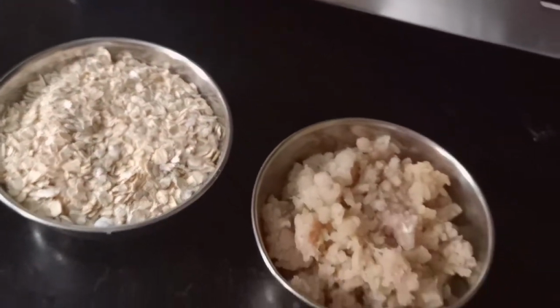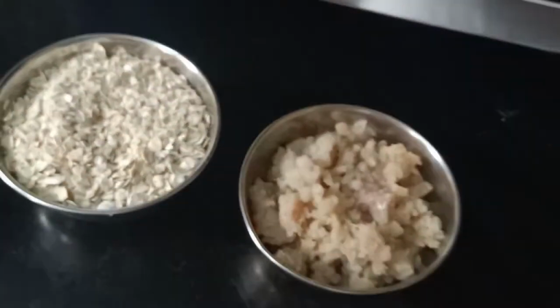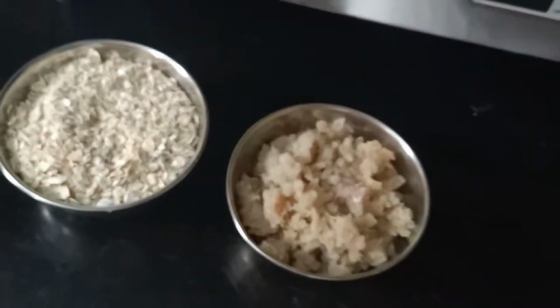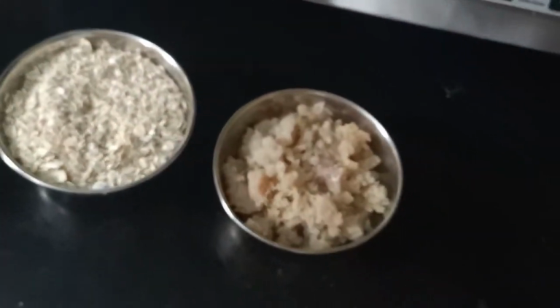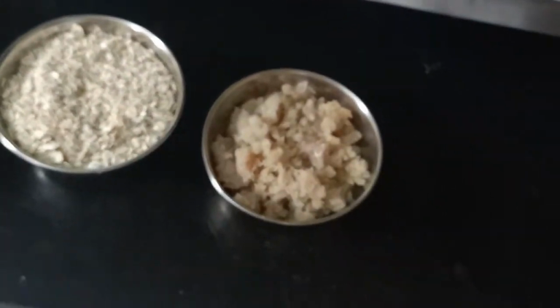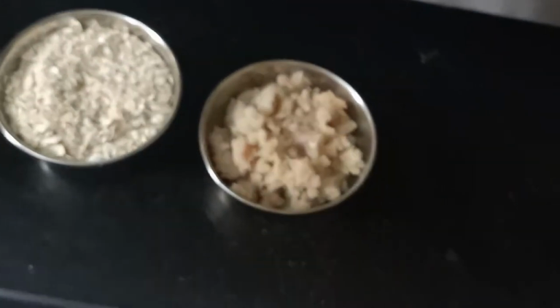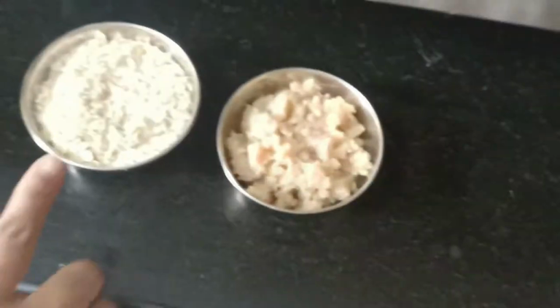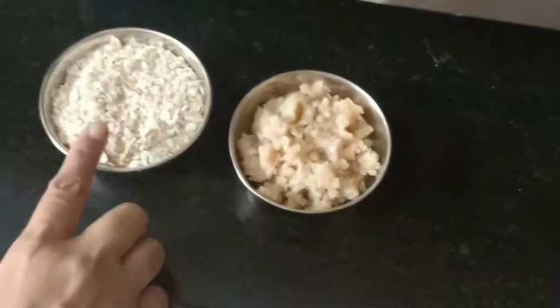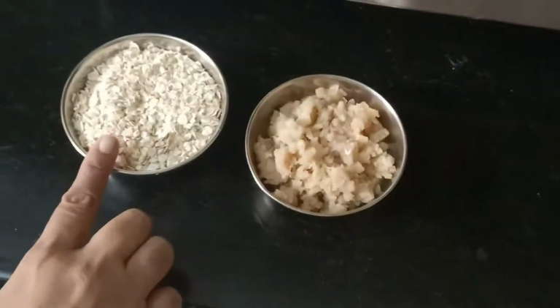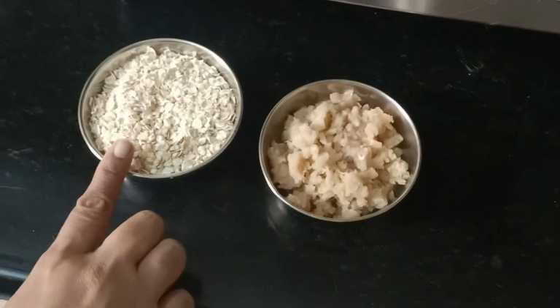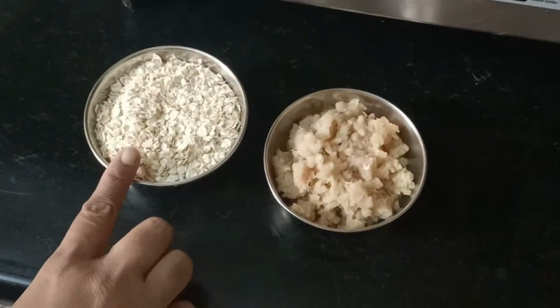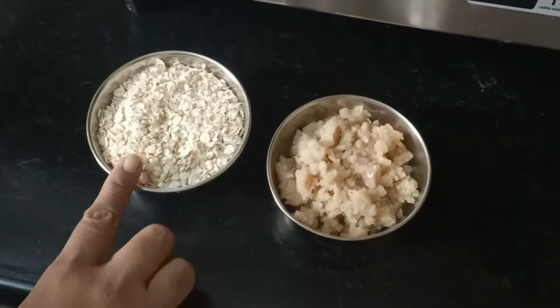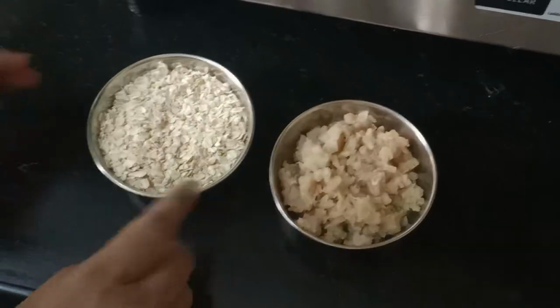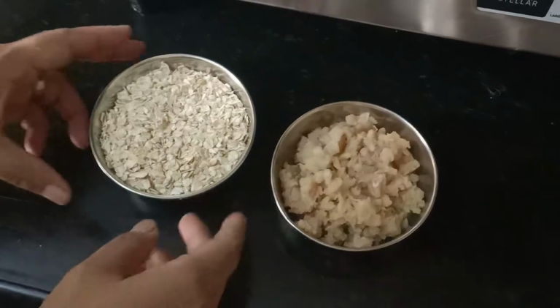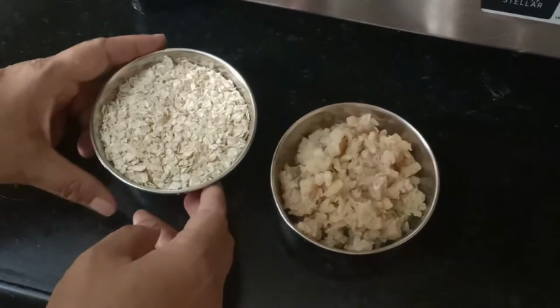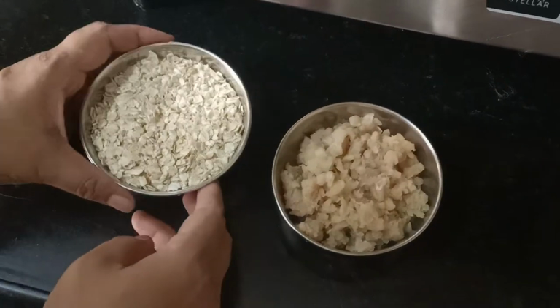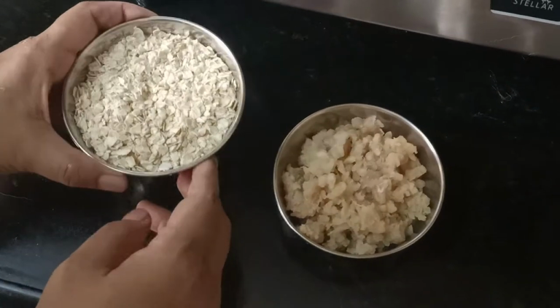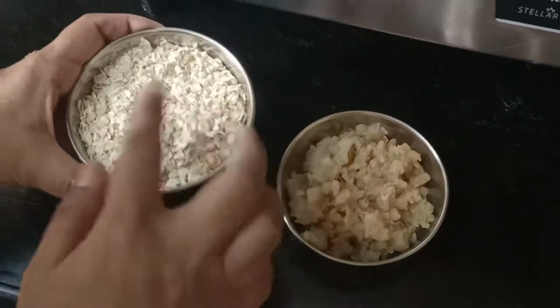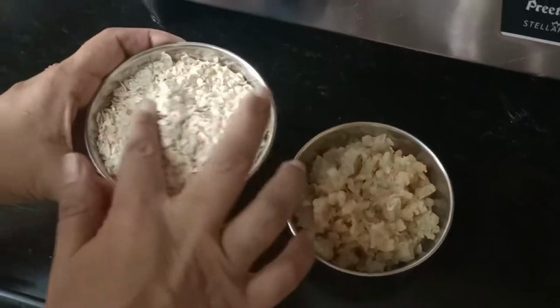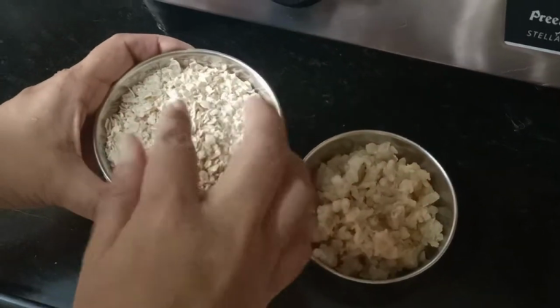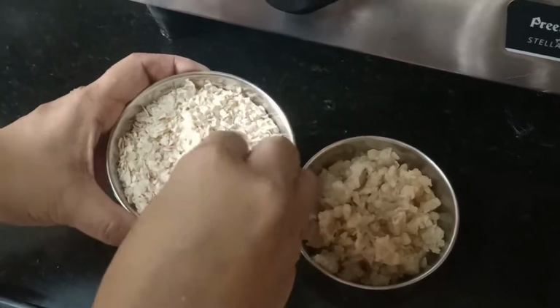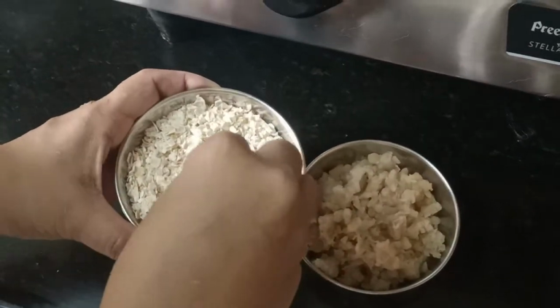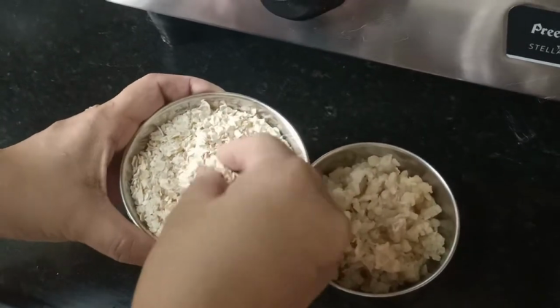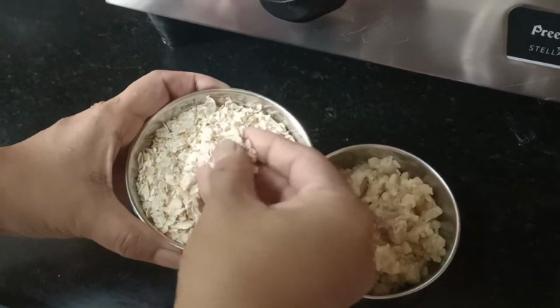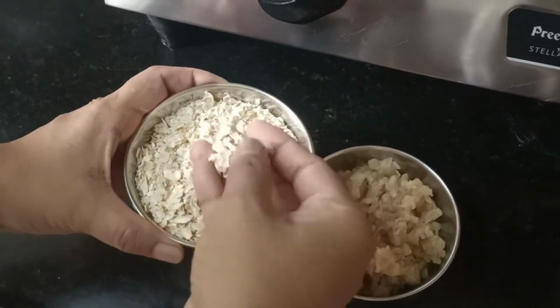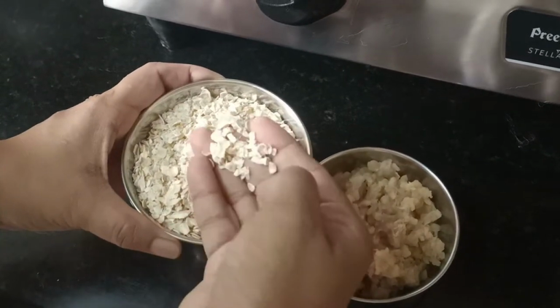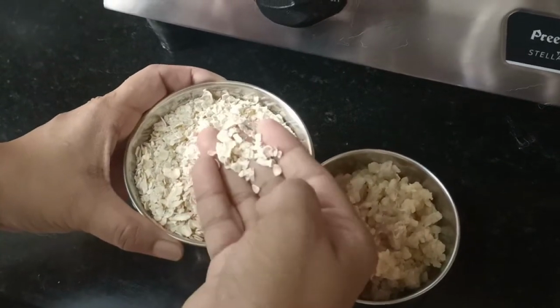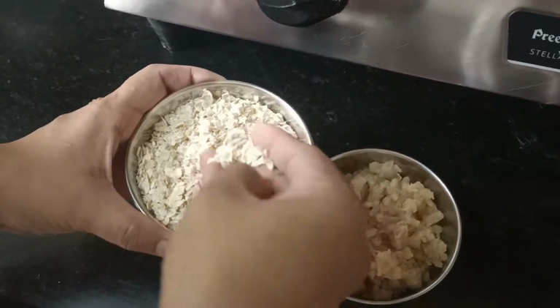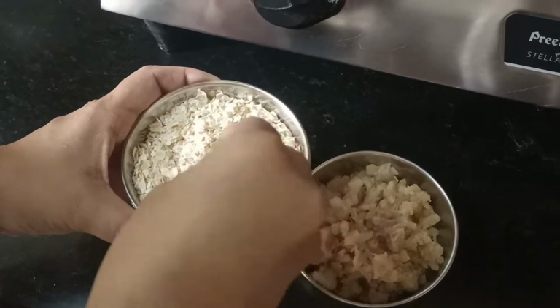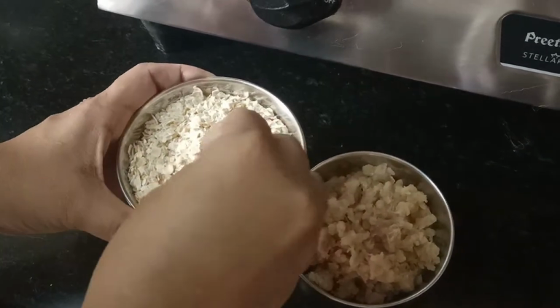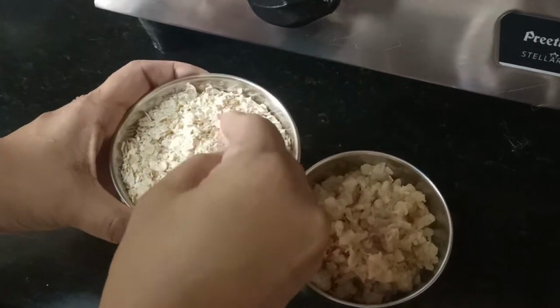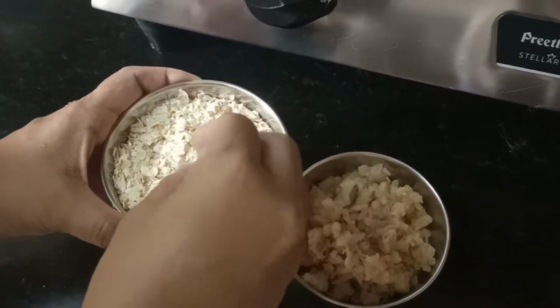First of all, I have brought plain oats here — about 100 grams. You can use oats from any company. And I have also brought chicken here, in an equal amount, about 100 grams.